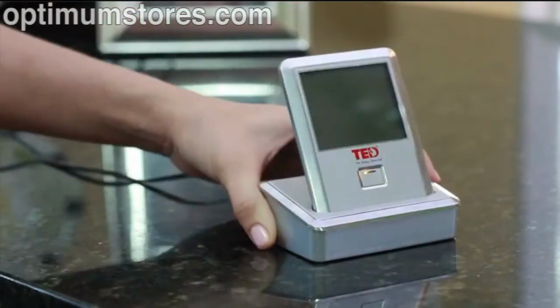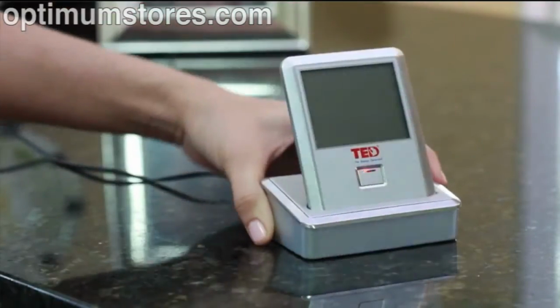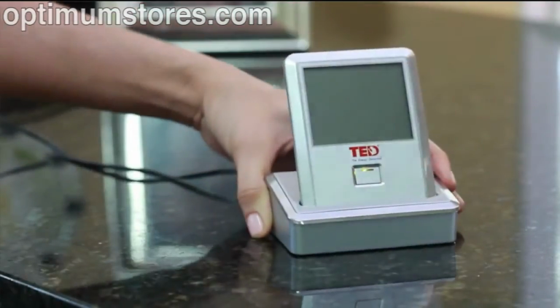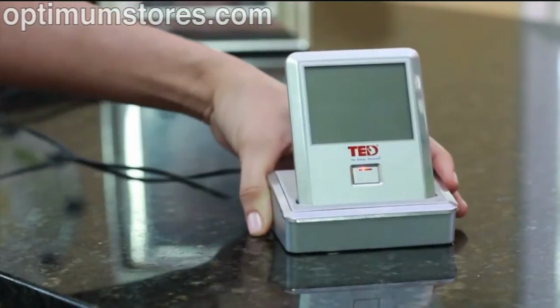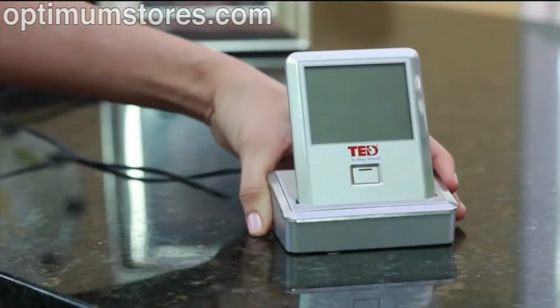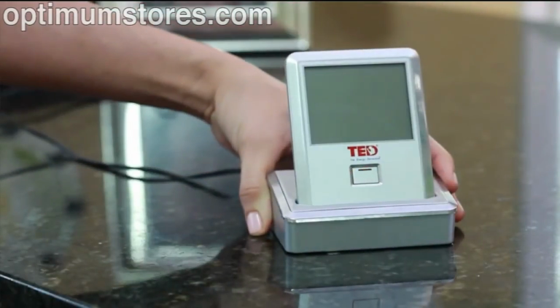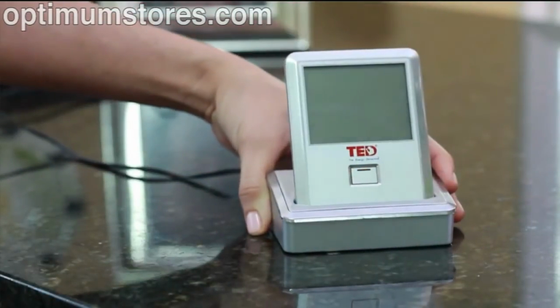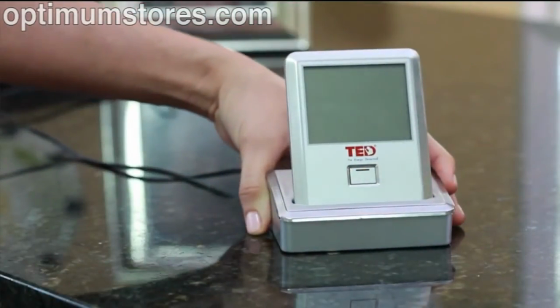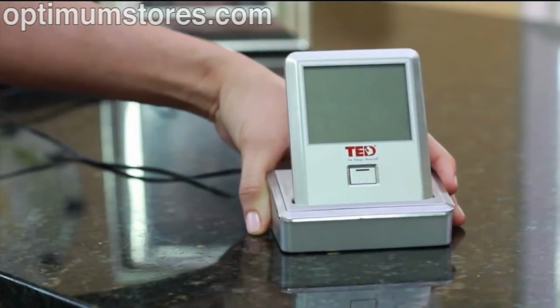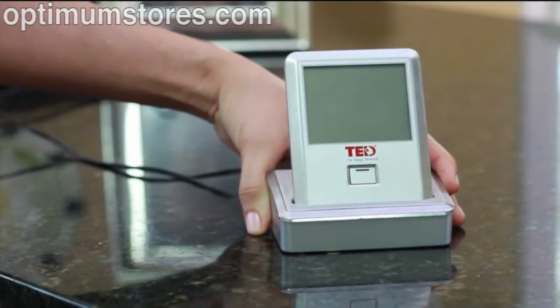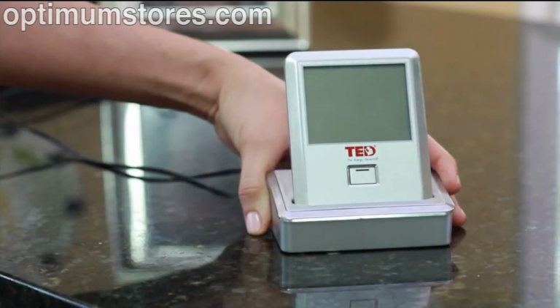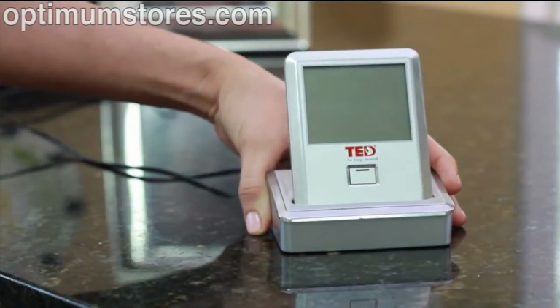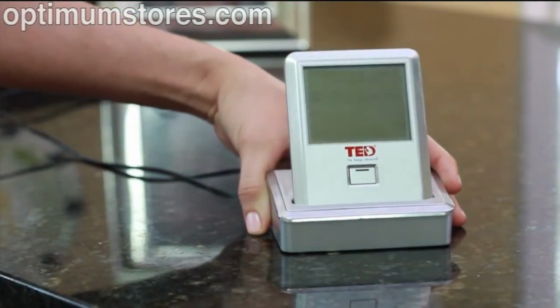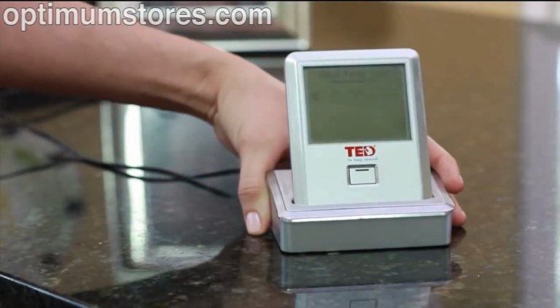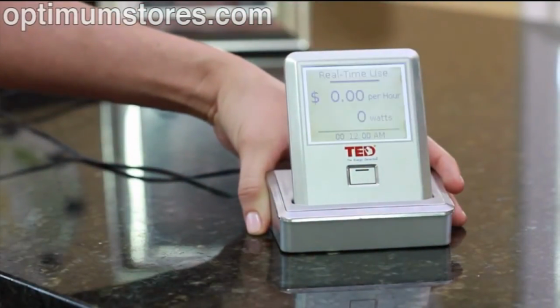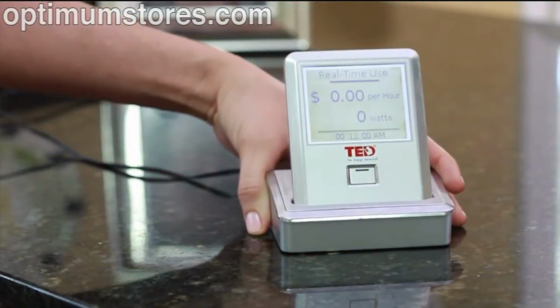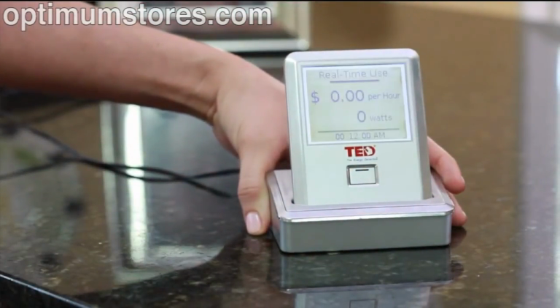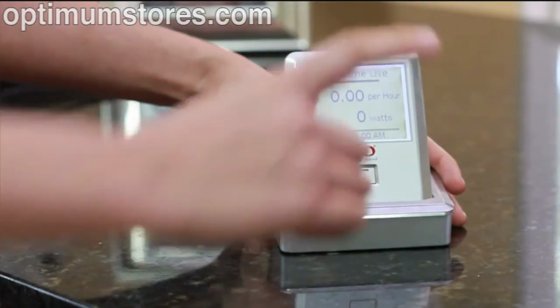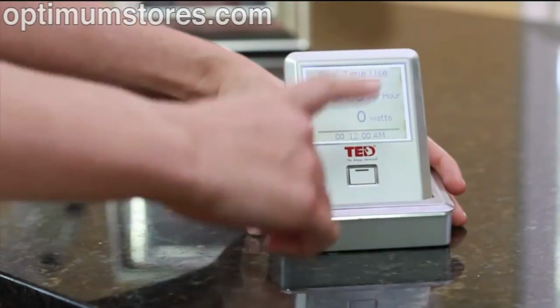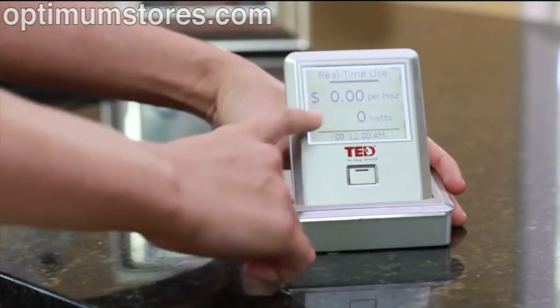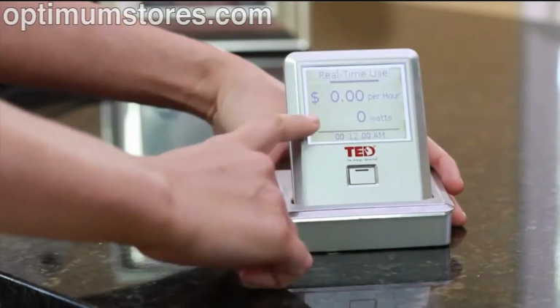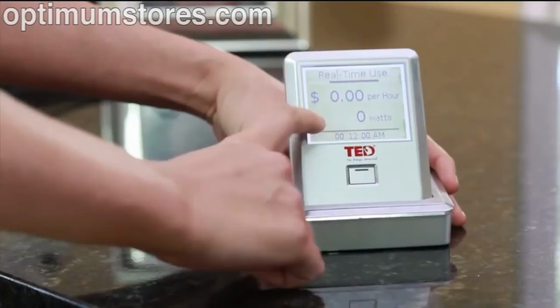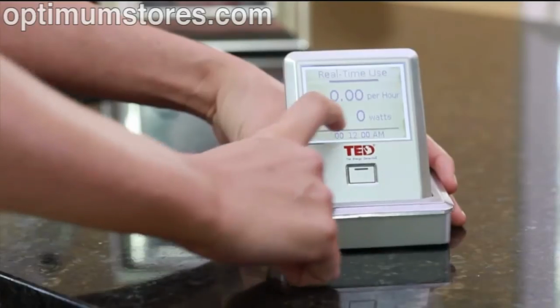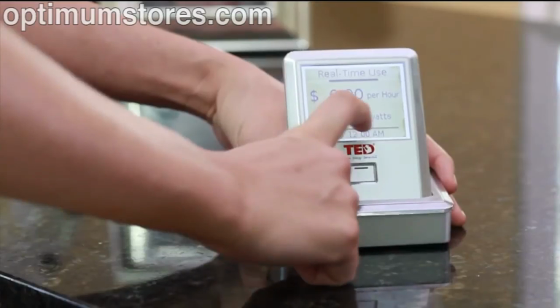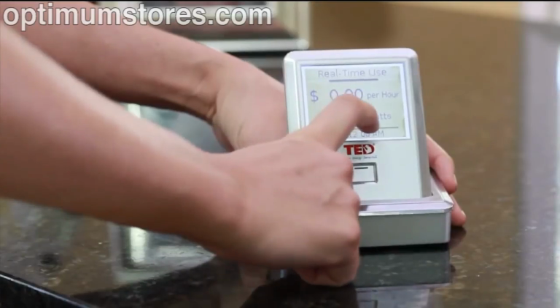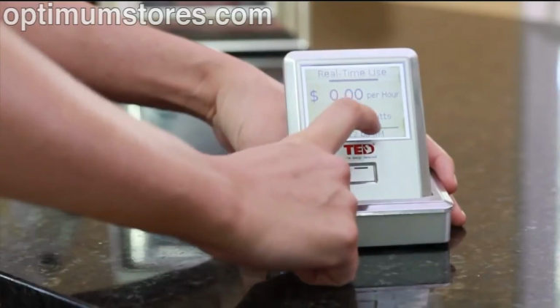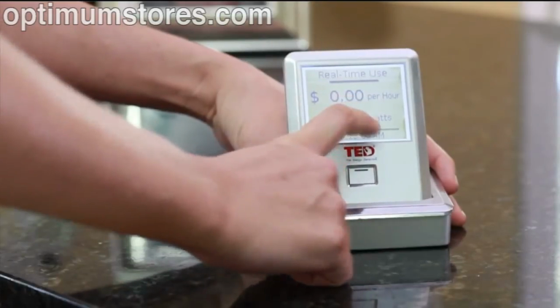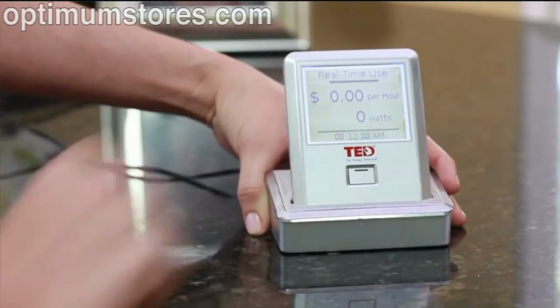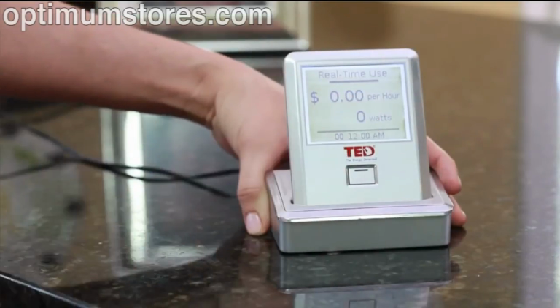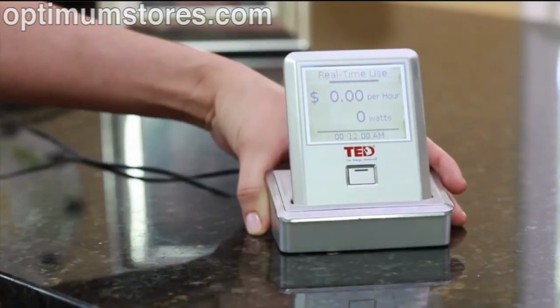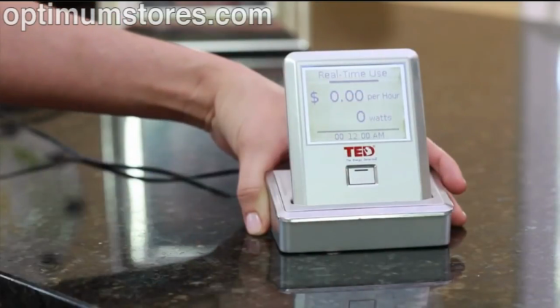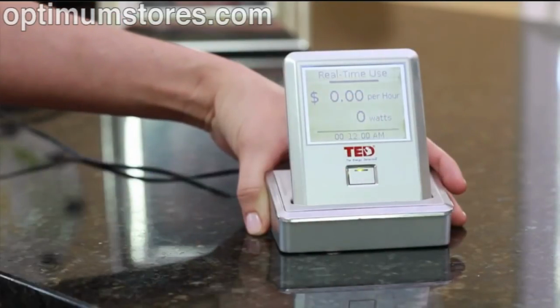Once you've set up your Footprint software, you will begin to receive real-time data from the gateway.